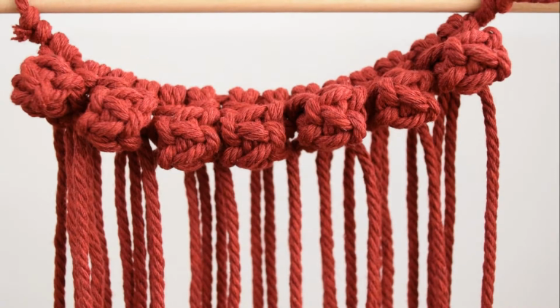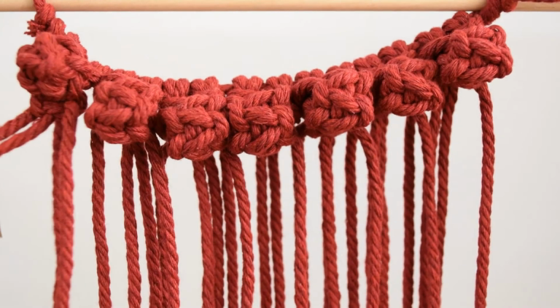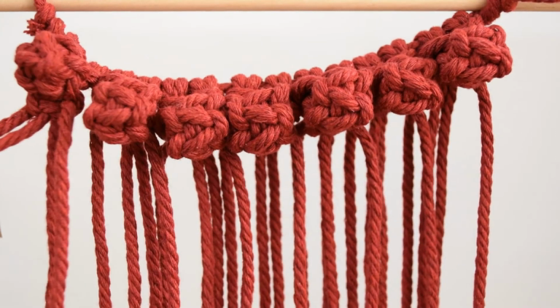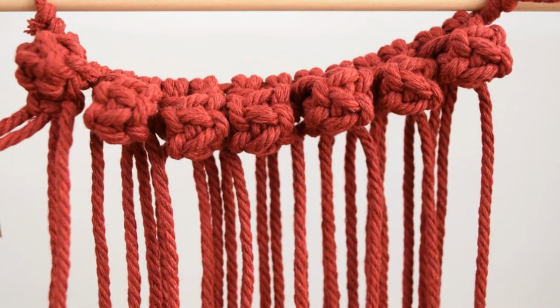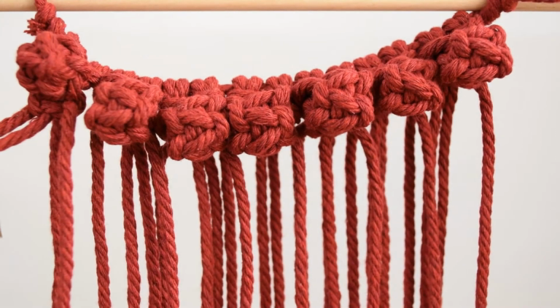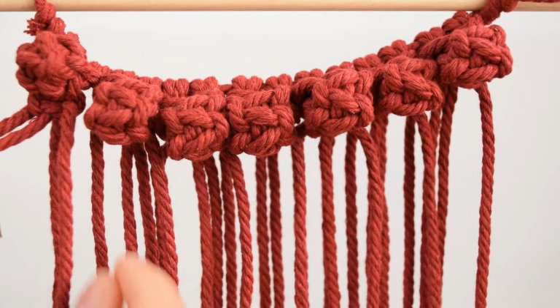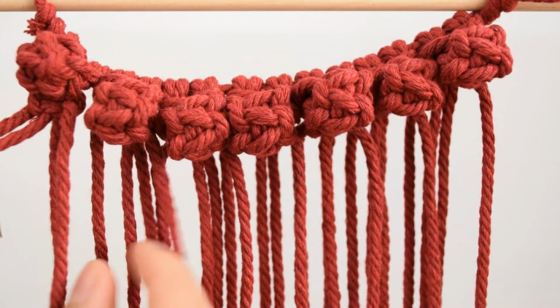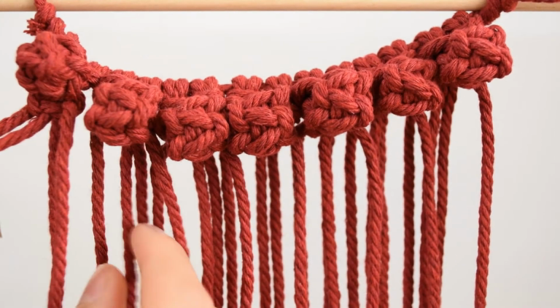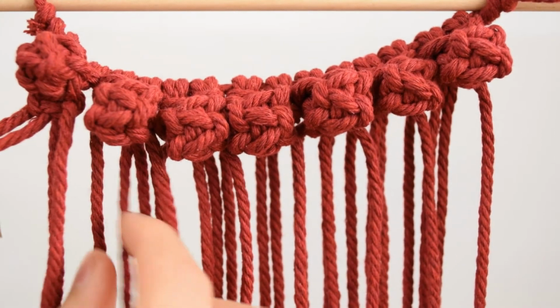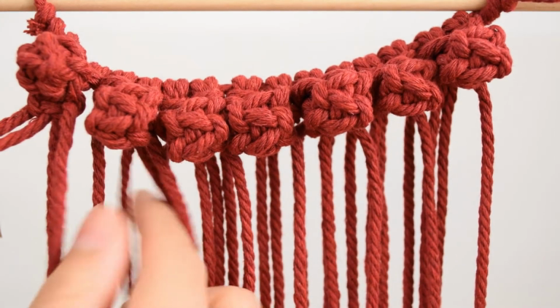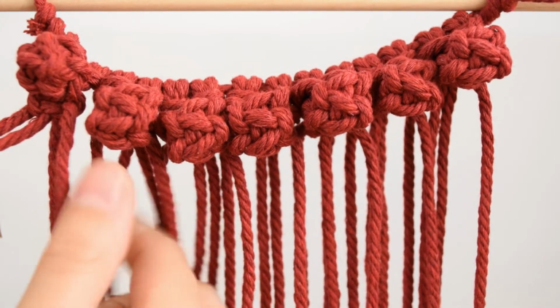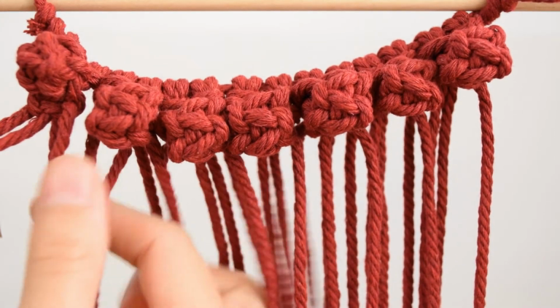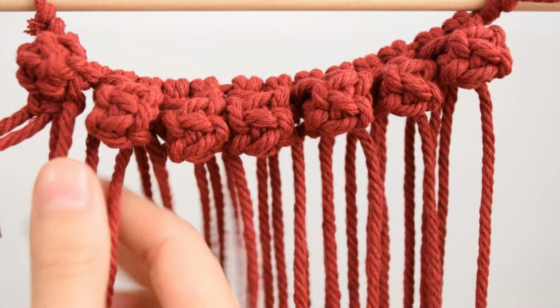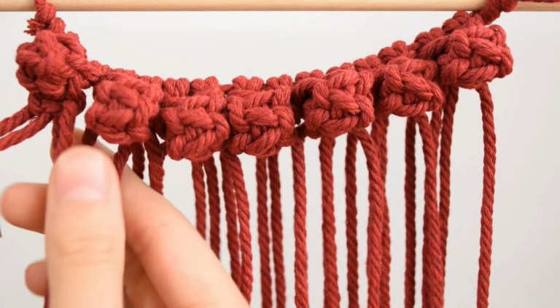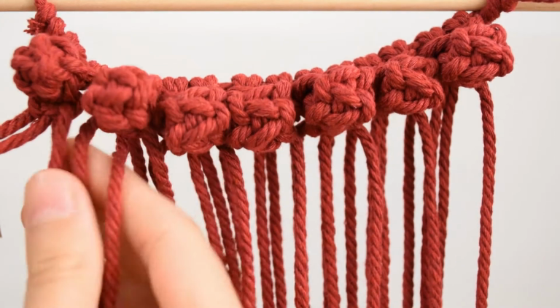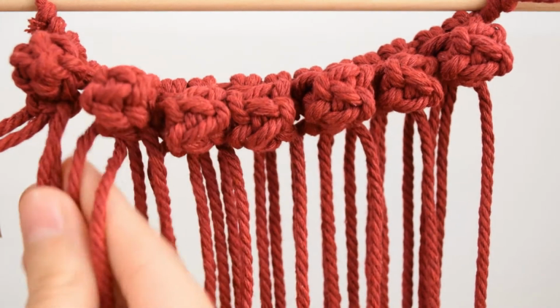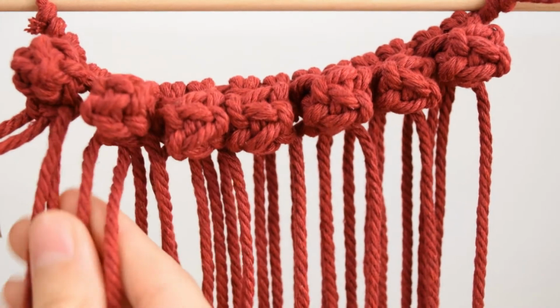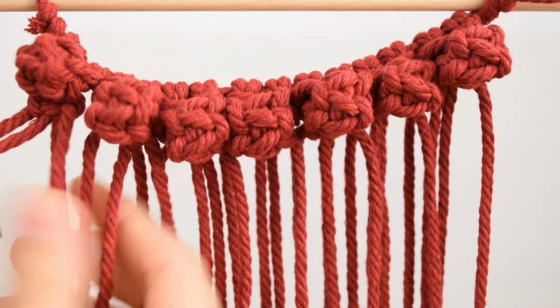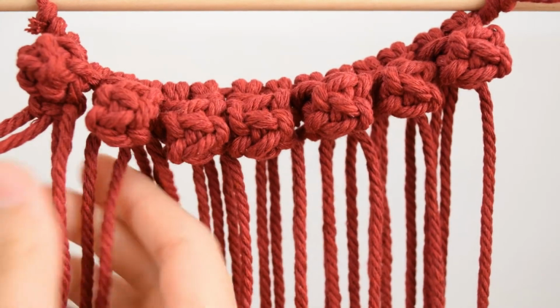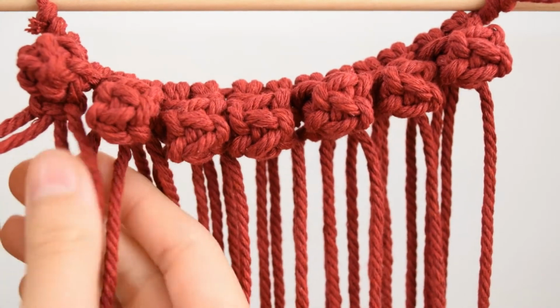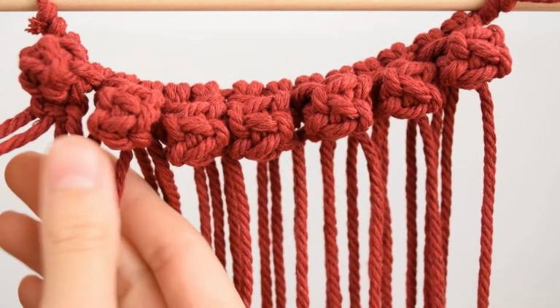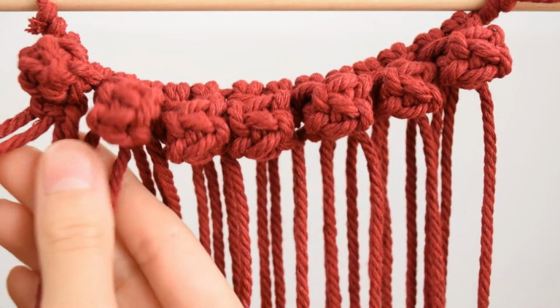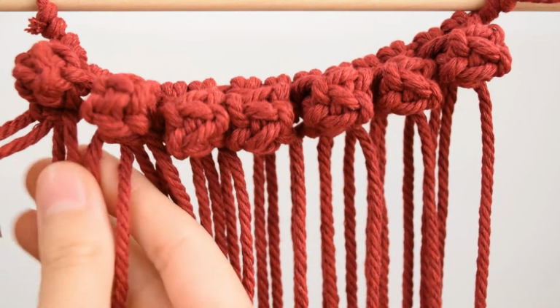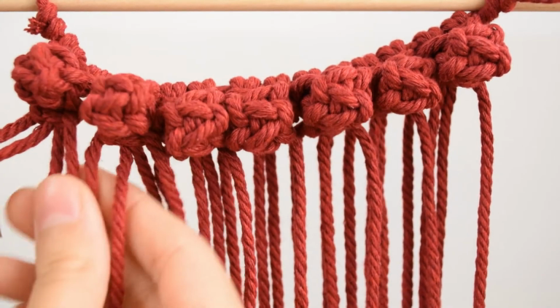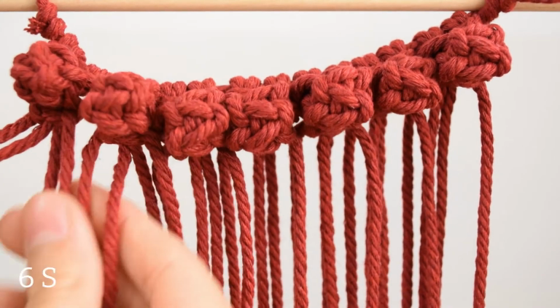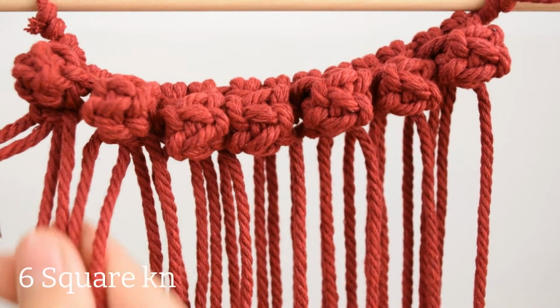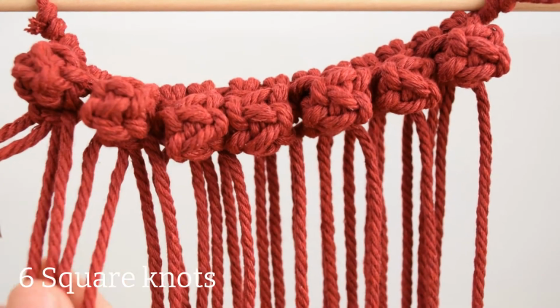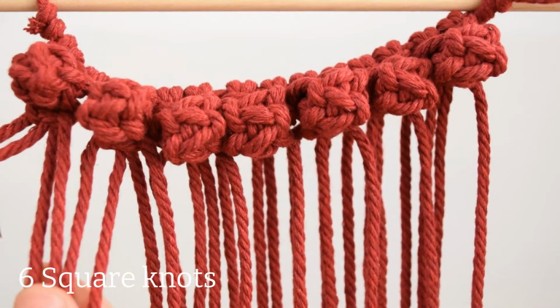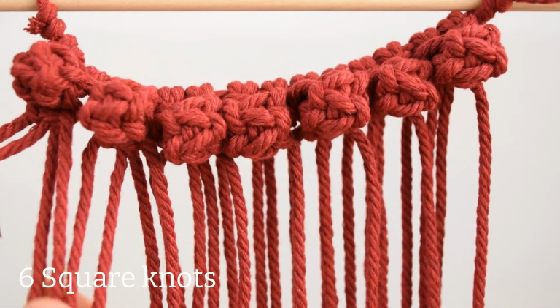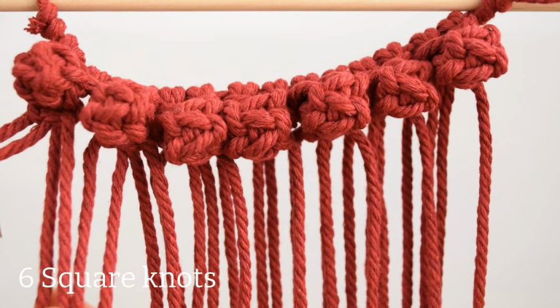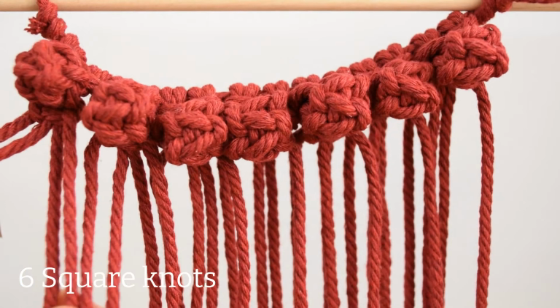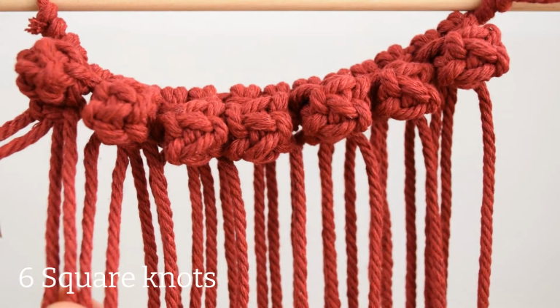Once you have 7 berry knots in total, skip the first 2 cords from the left and make 6 square knots across.